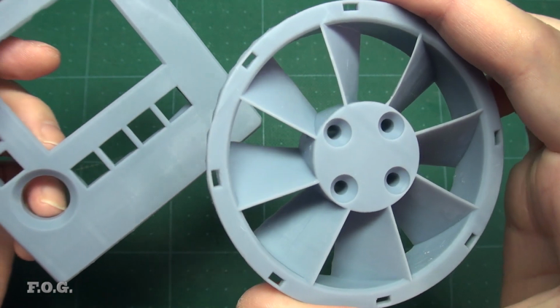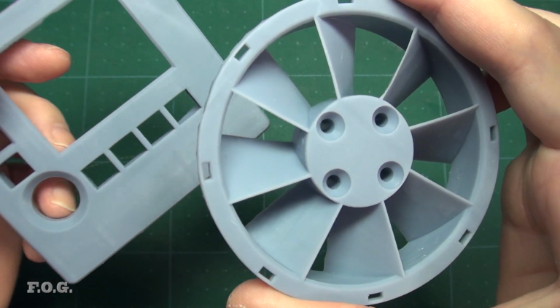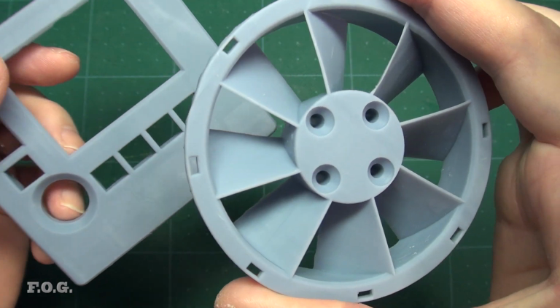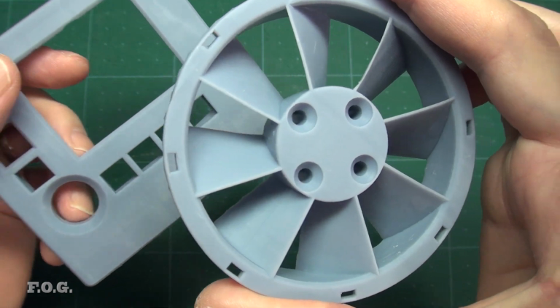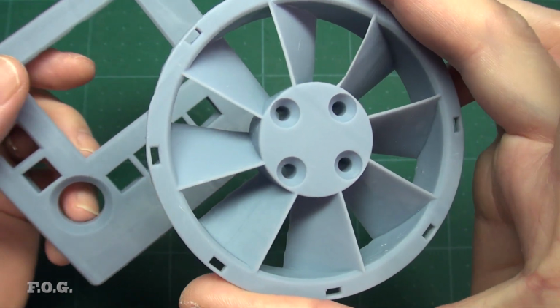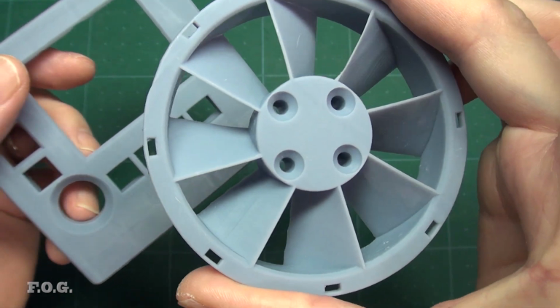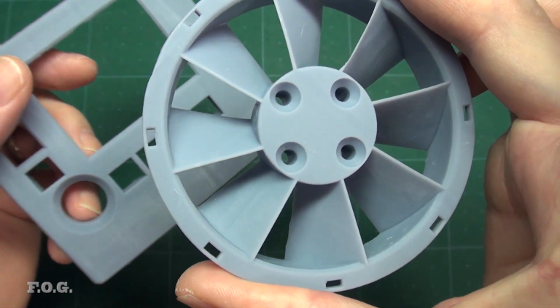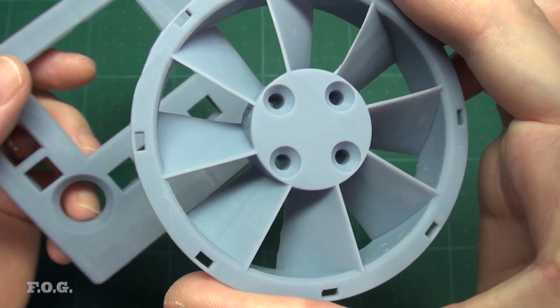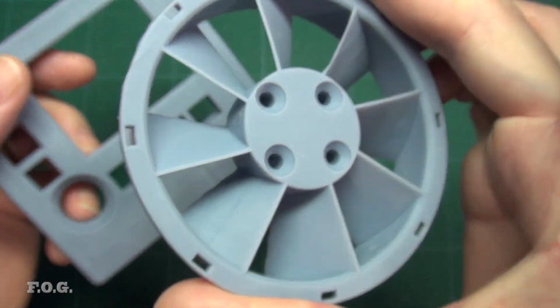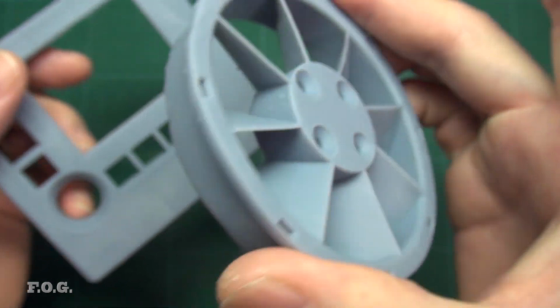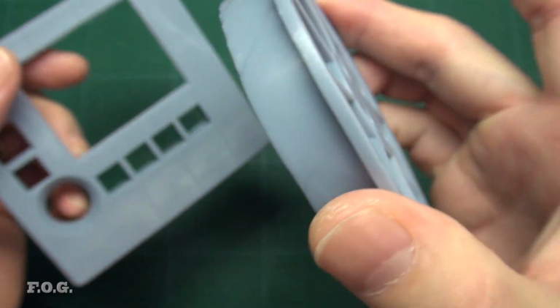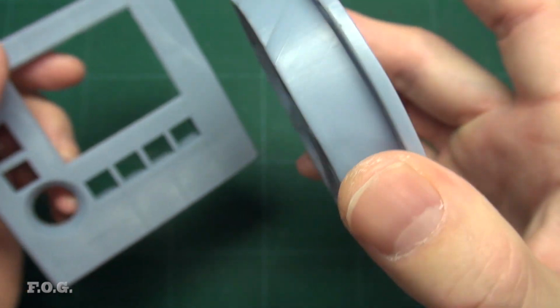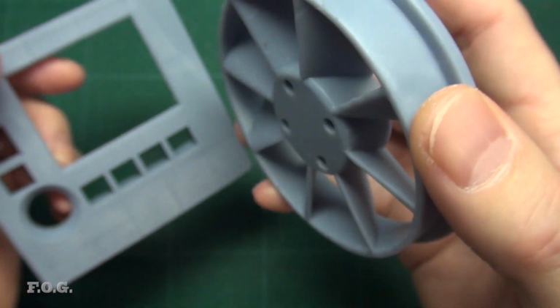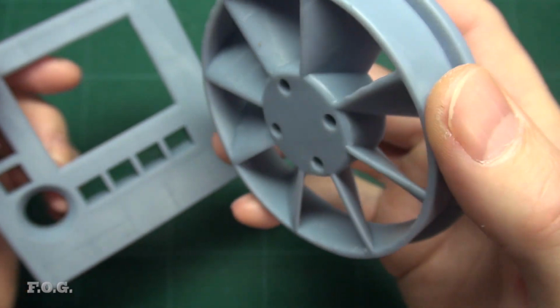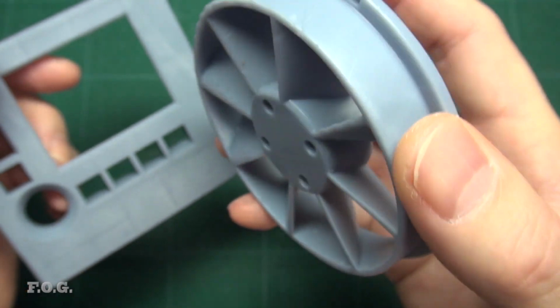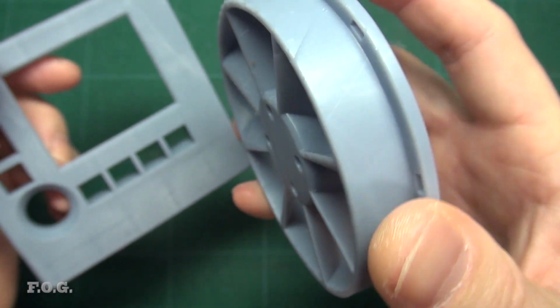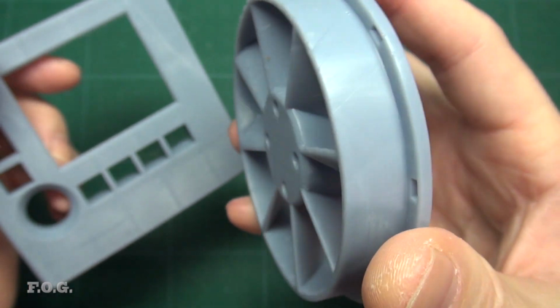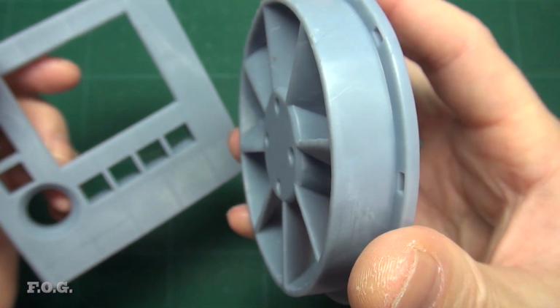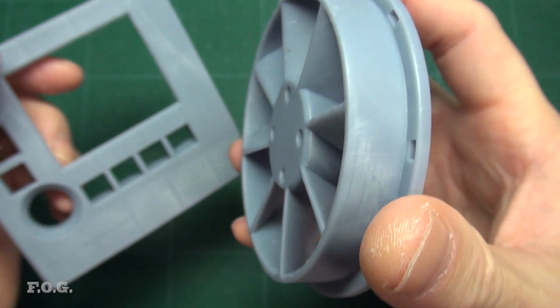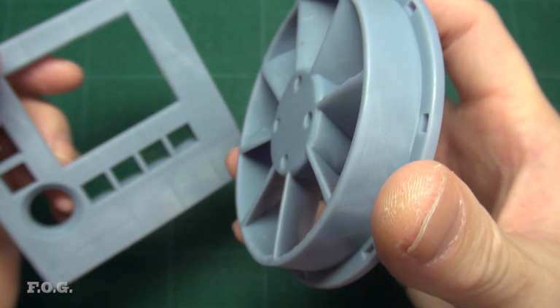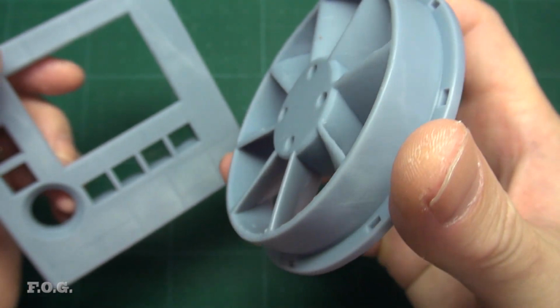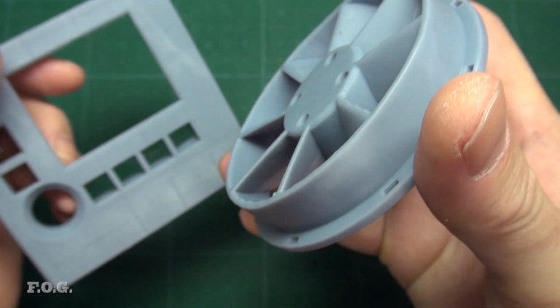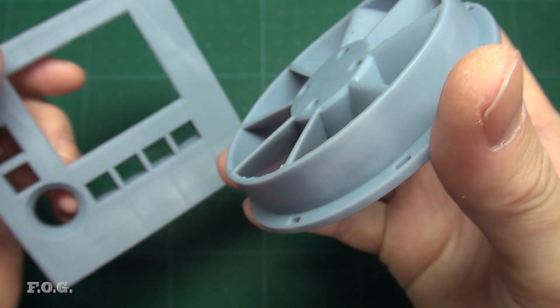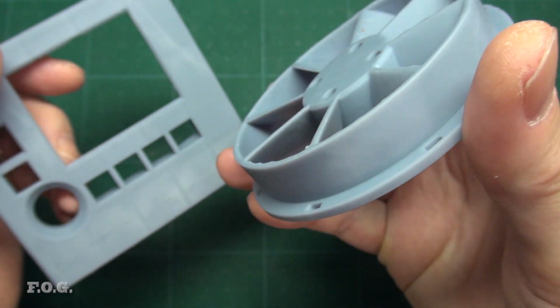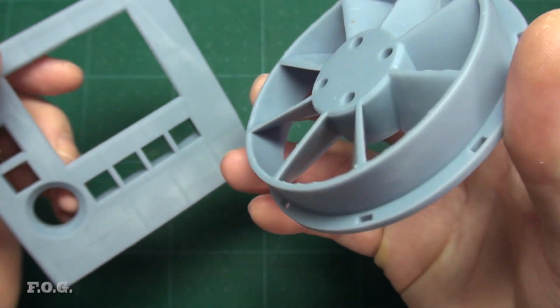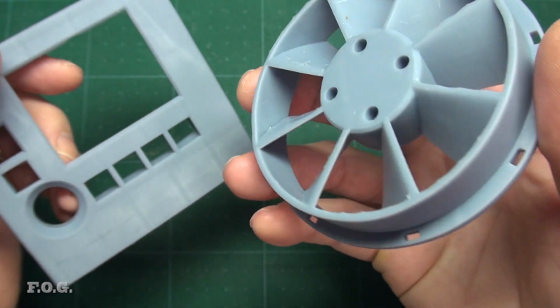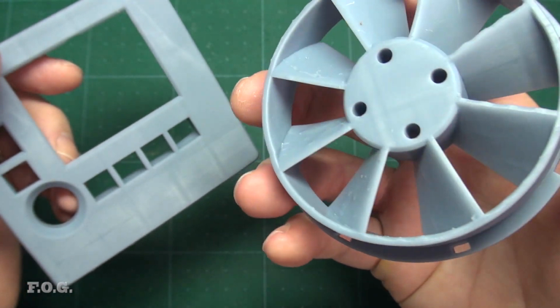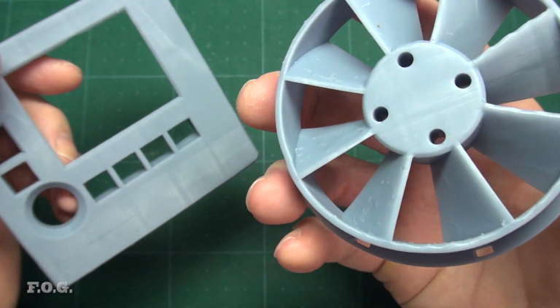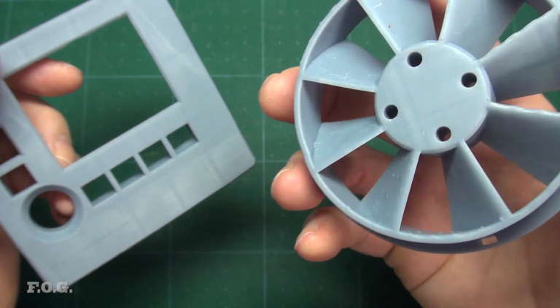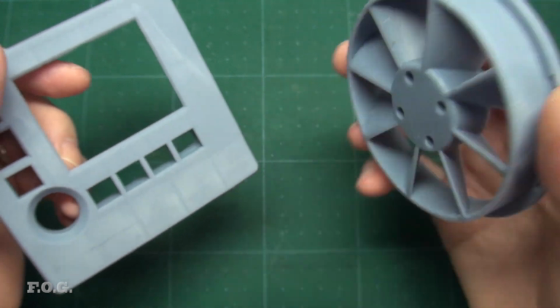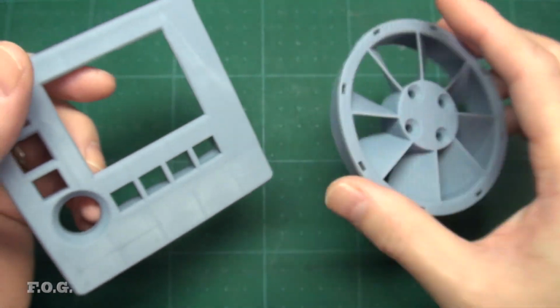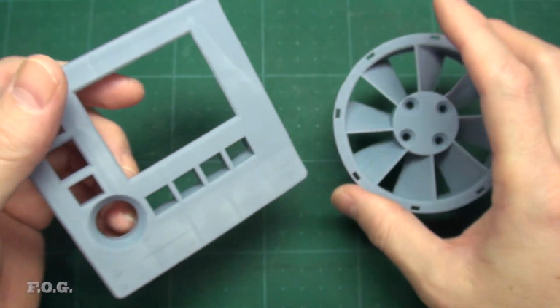But I think this is going to be one of those rare cases where resin printing just might be better. Anyway, let's give it a try.